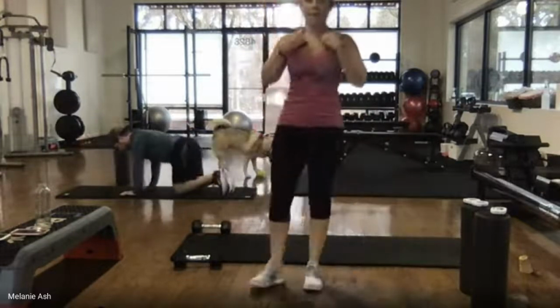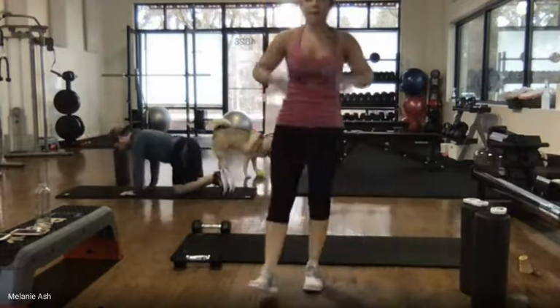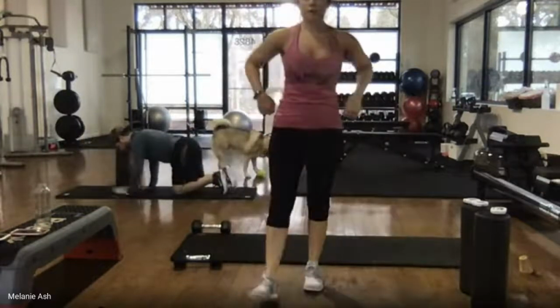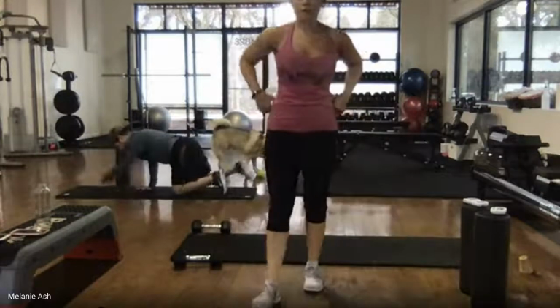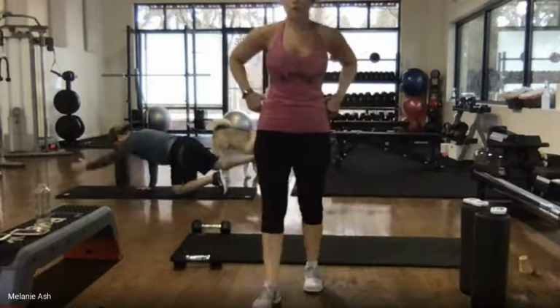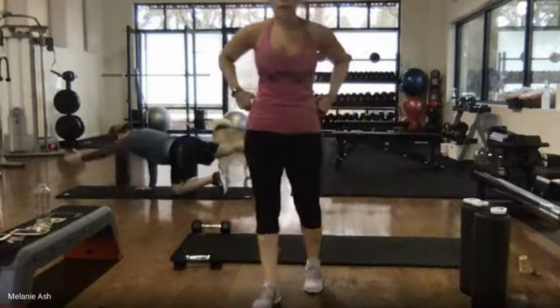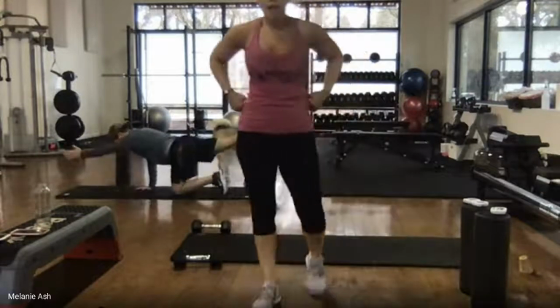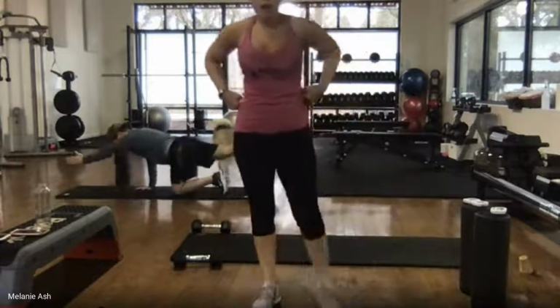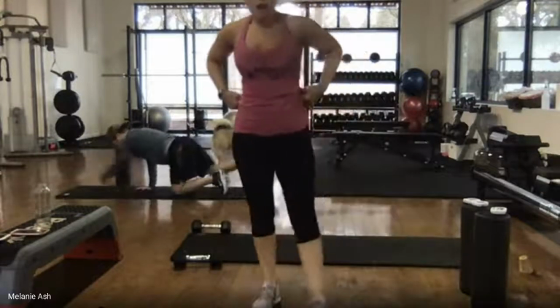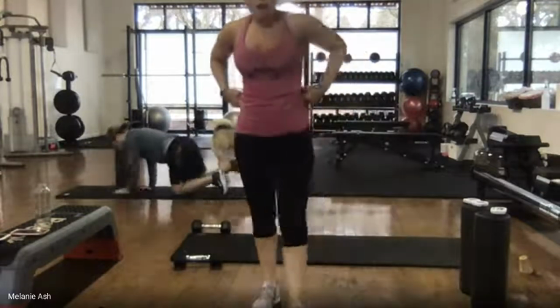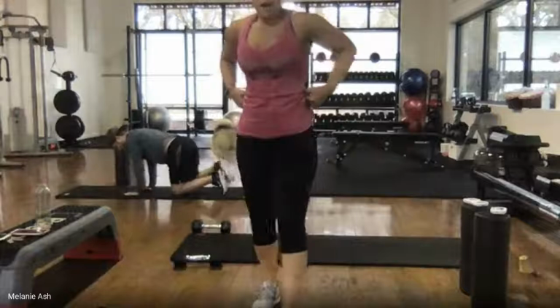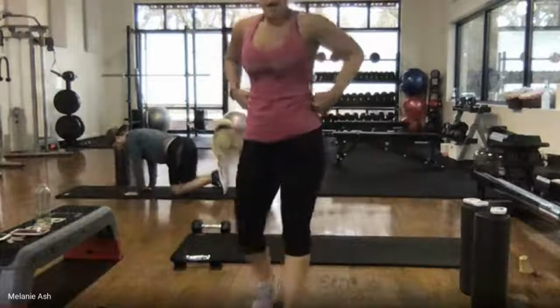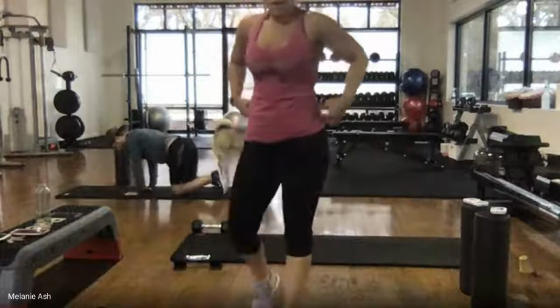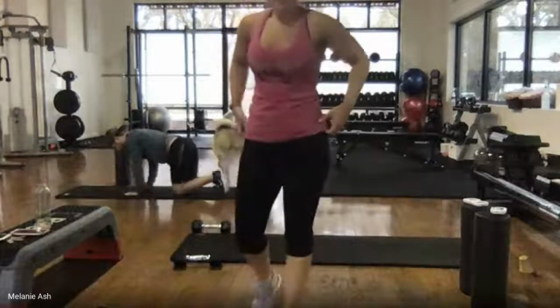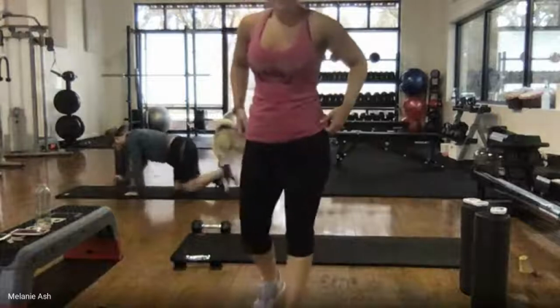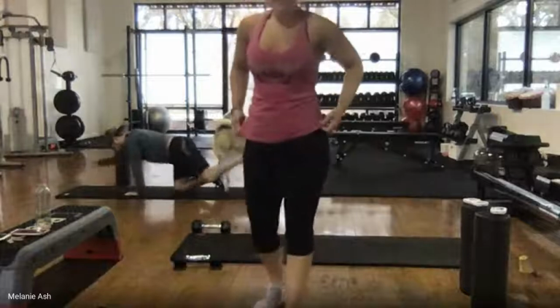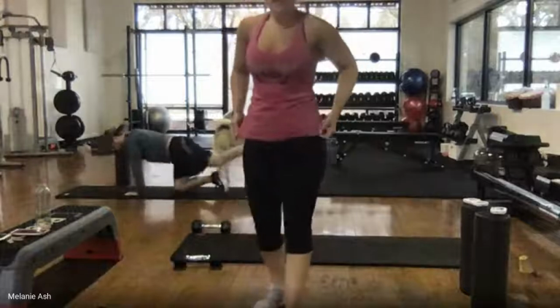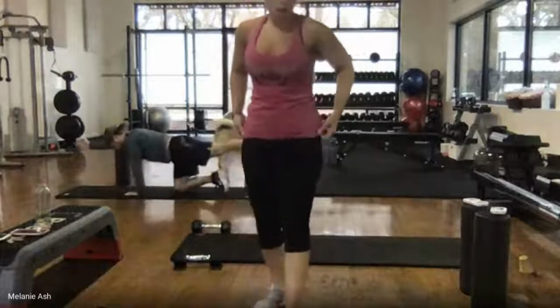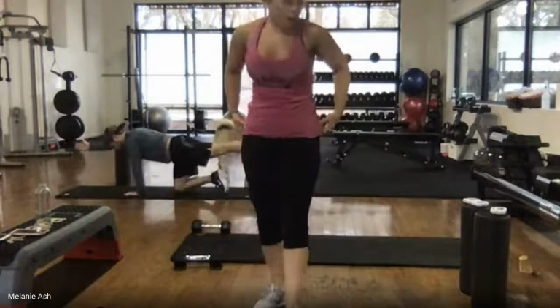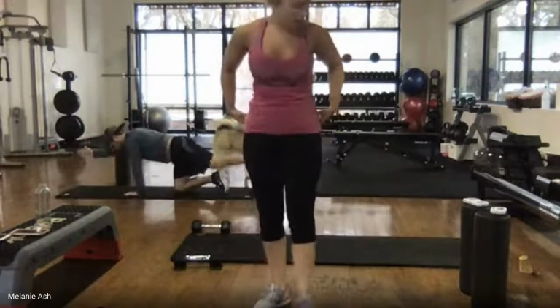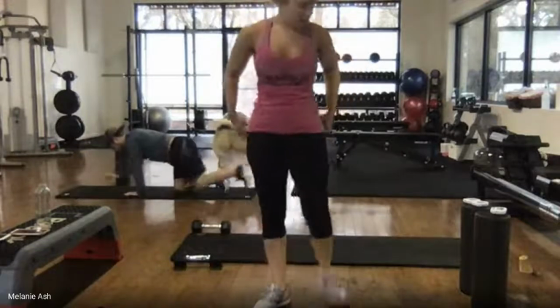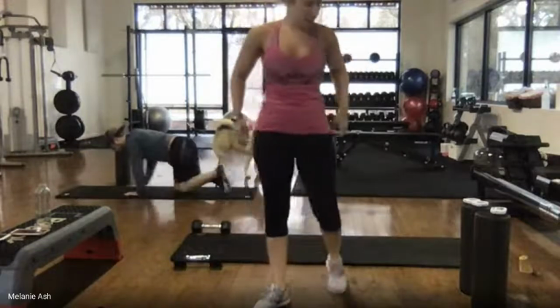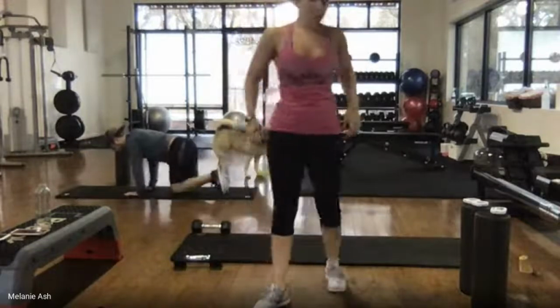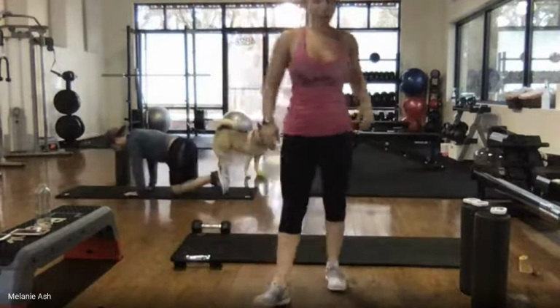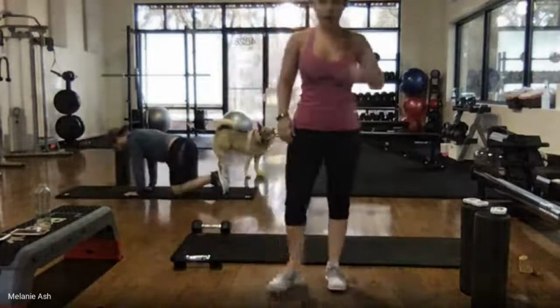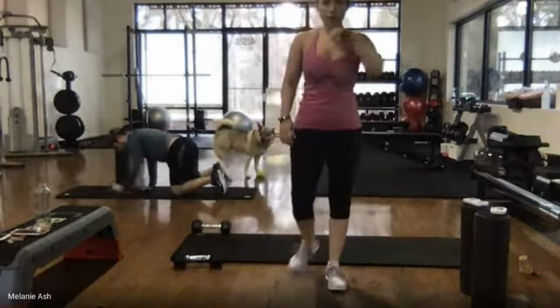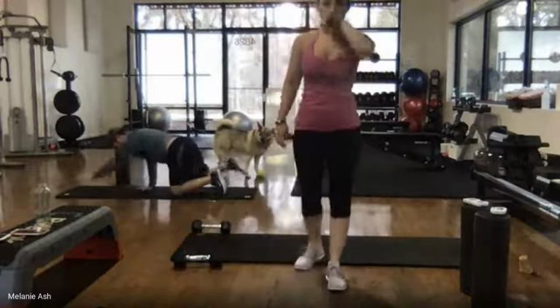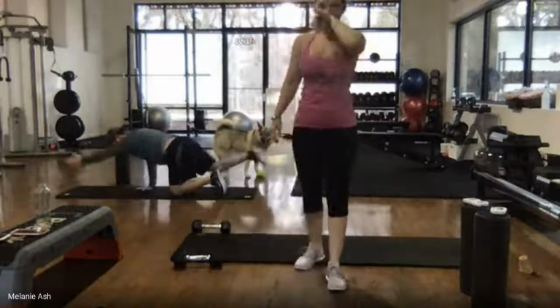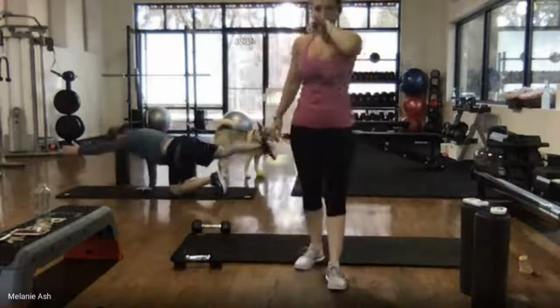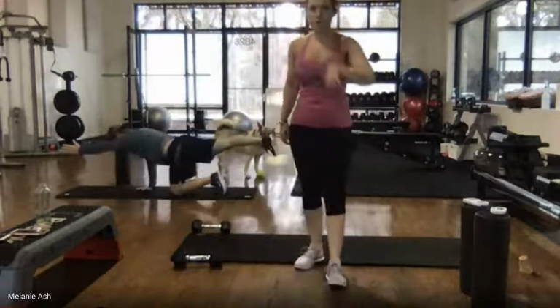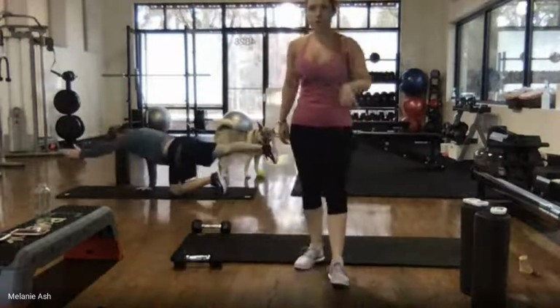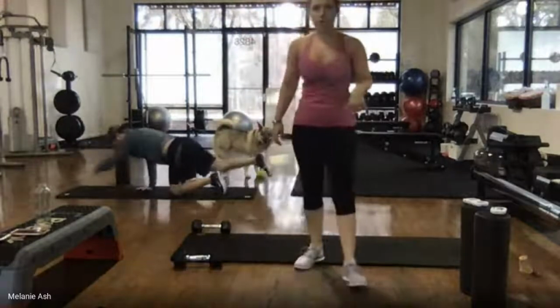You guys look great. Once I see y'all stand up, we'll go into our arm circles.